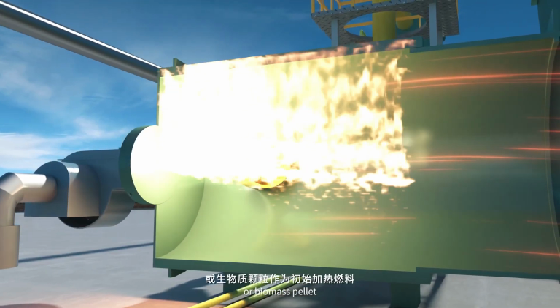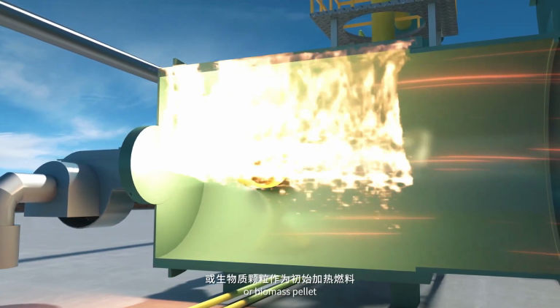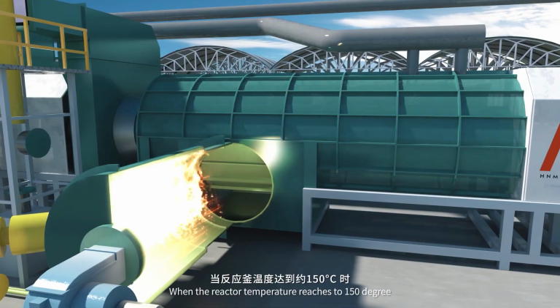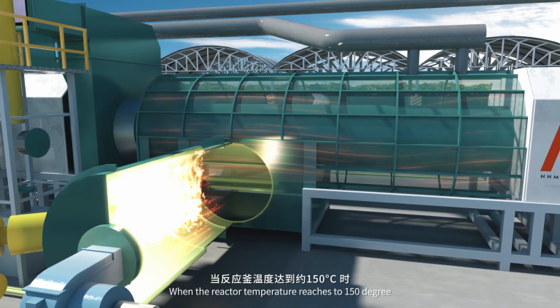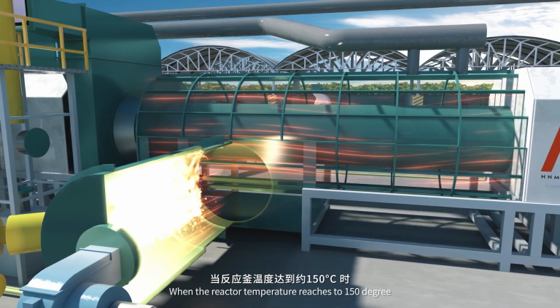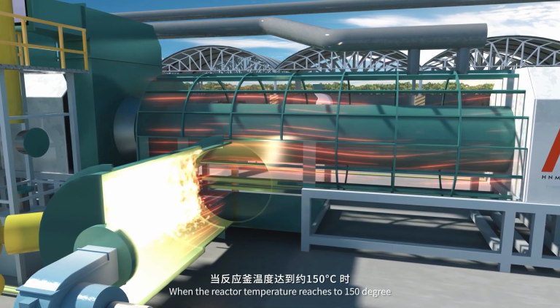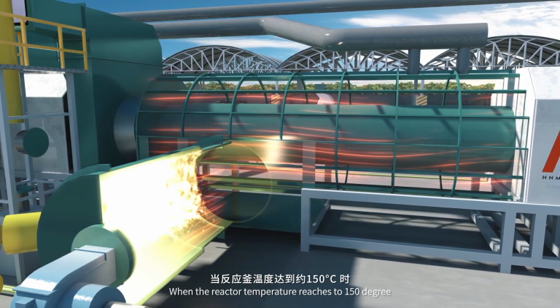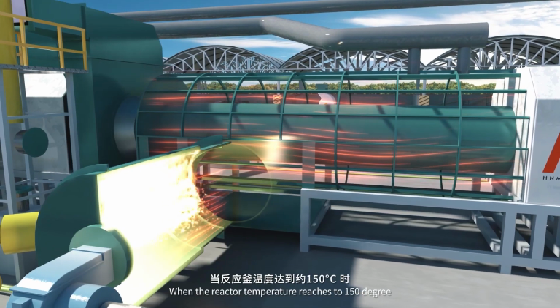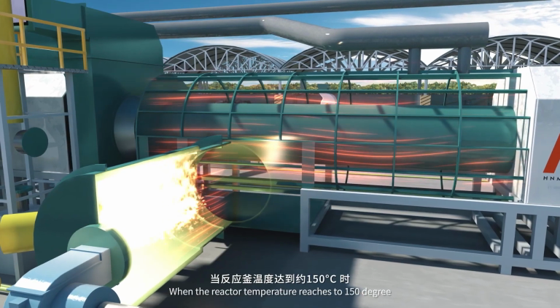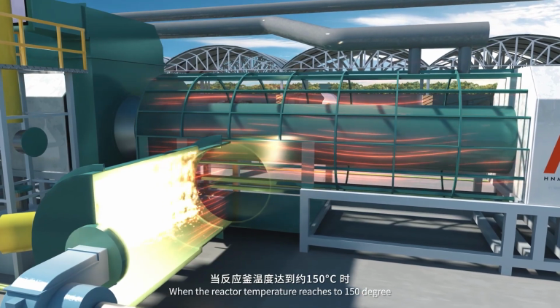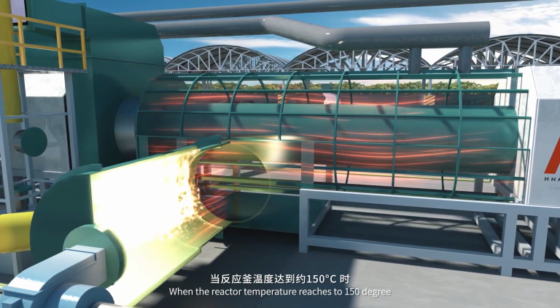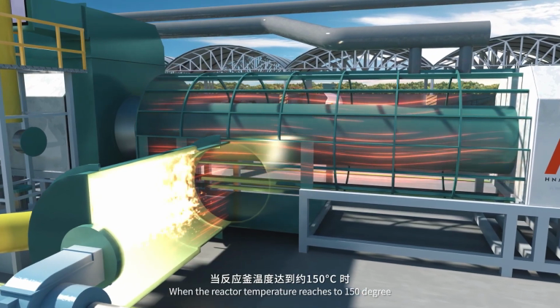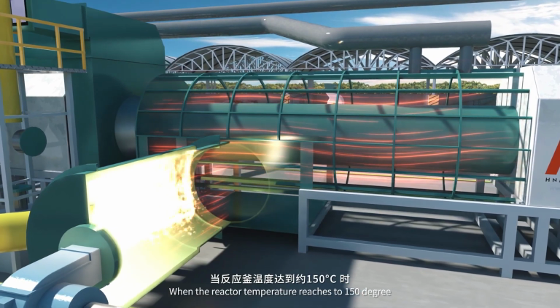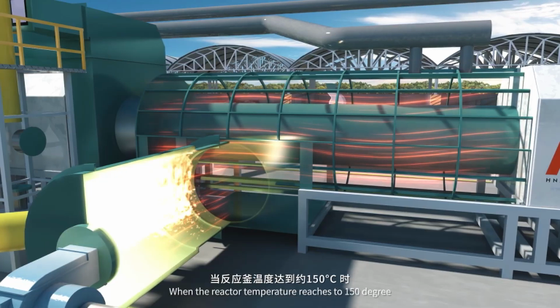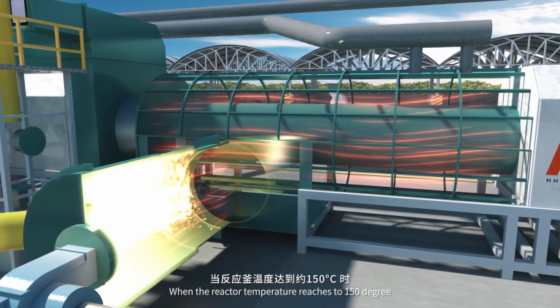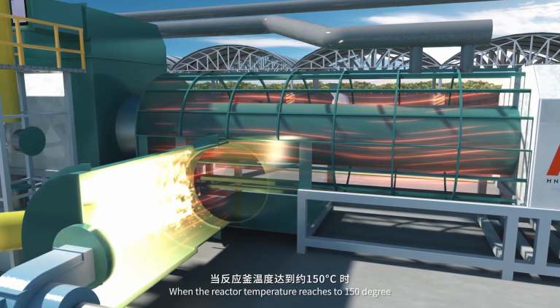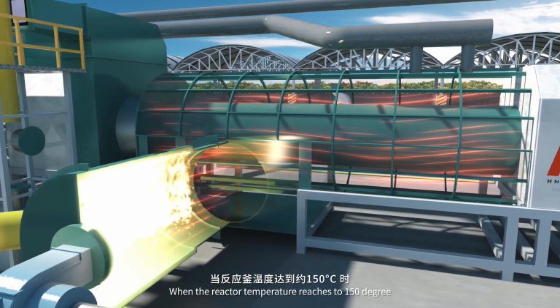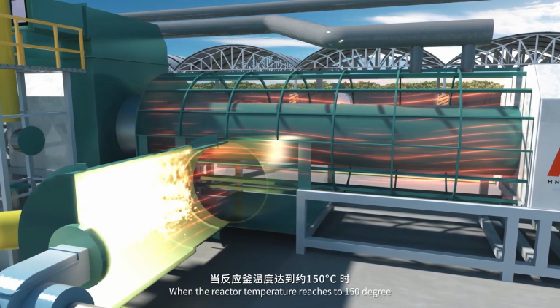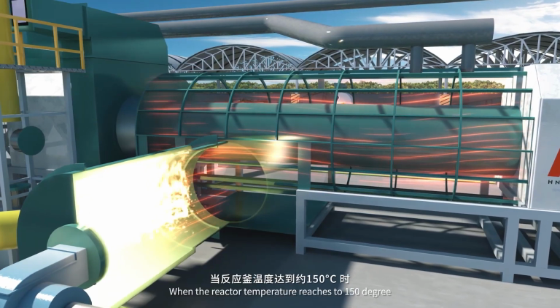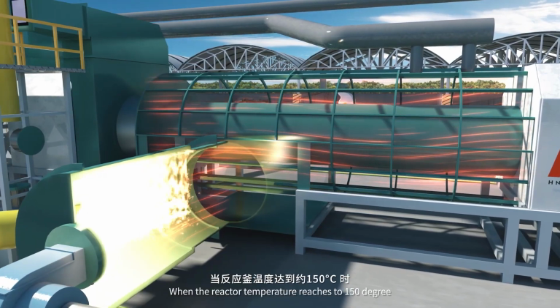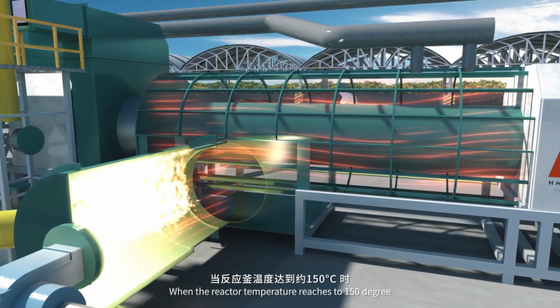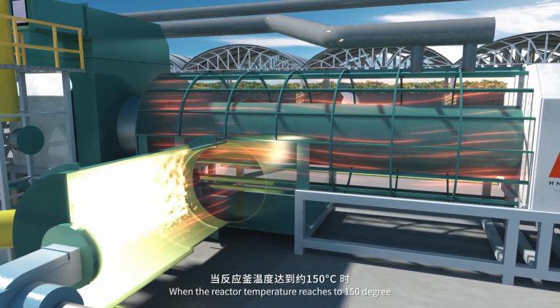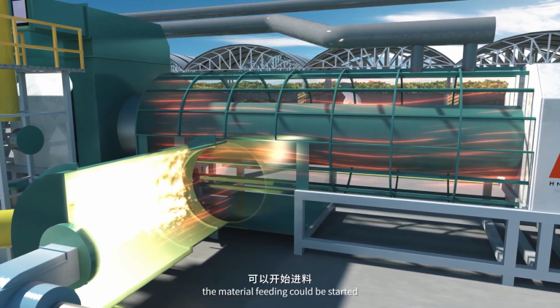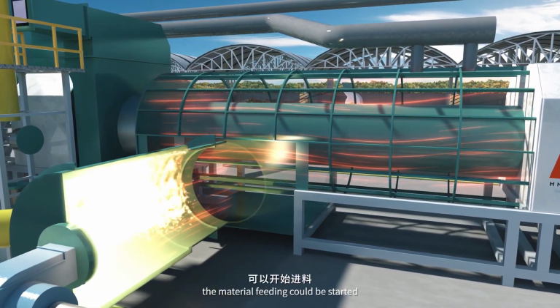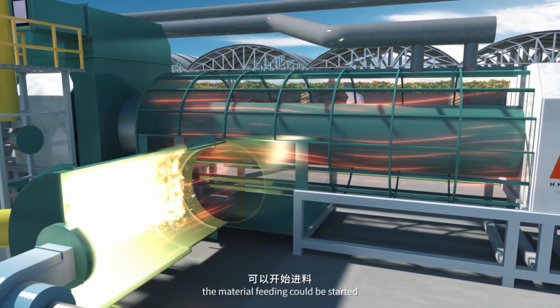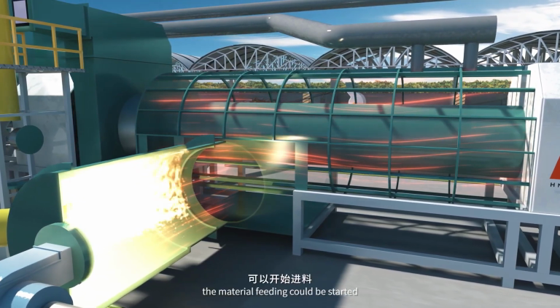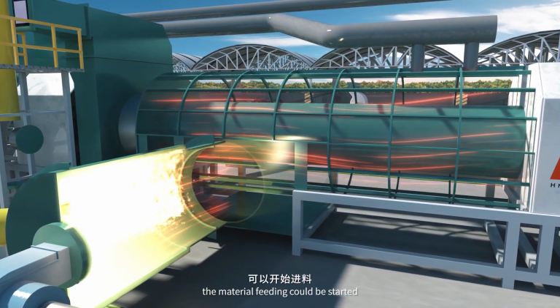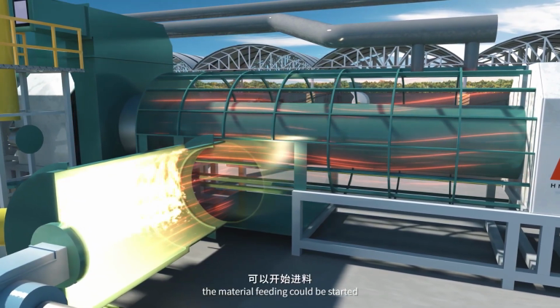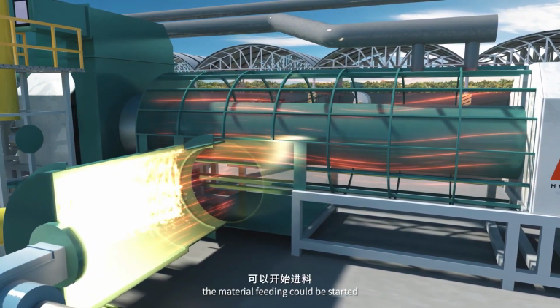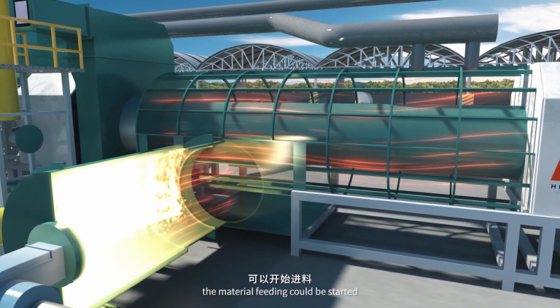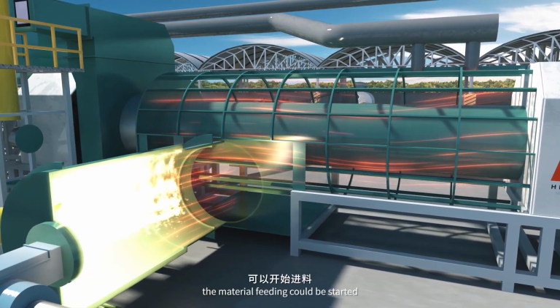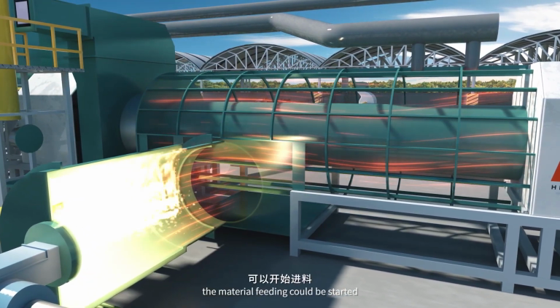When the reactor temperature reaches 150 degrees, the material feeding can be started.